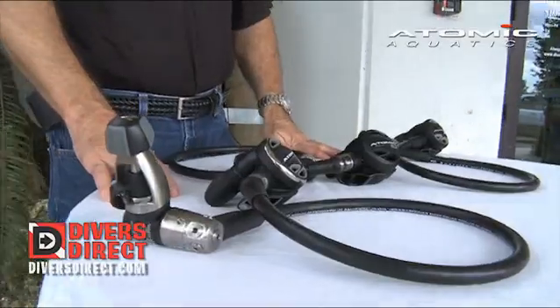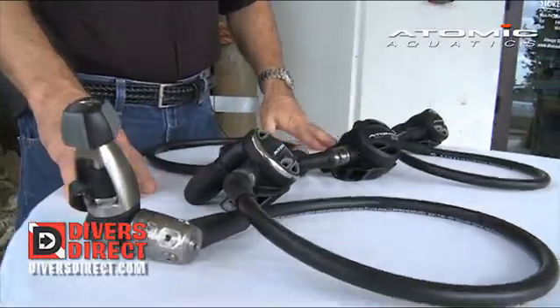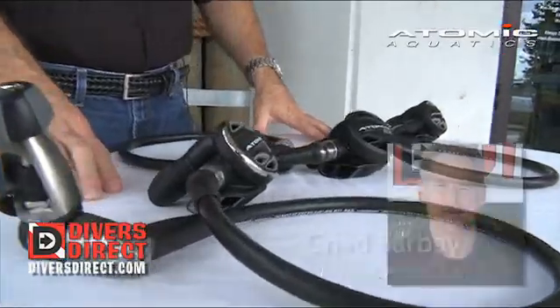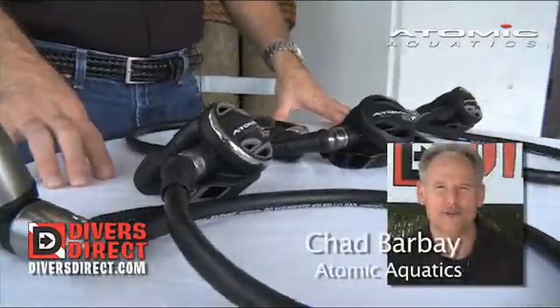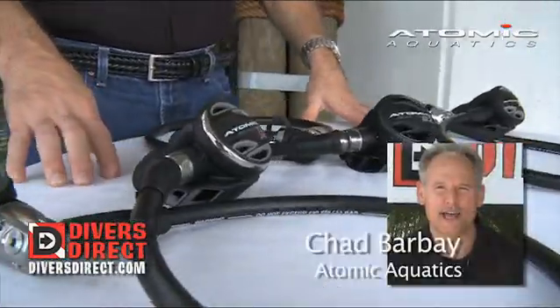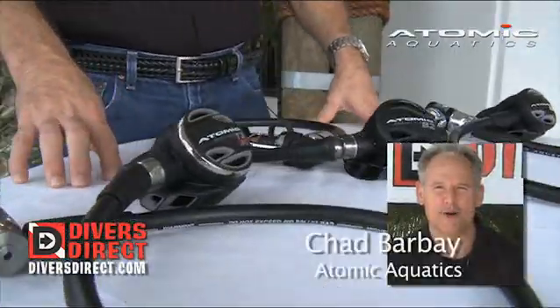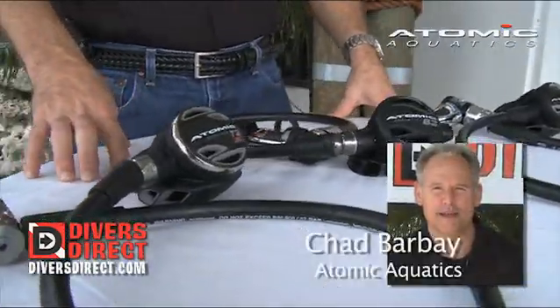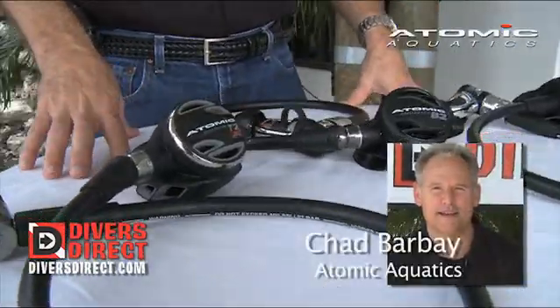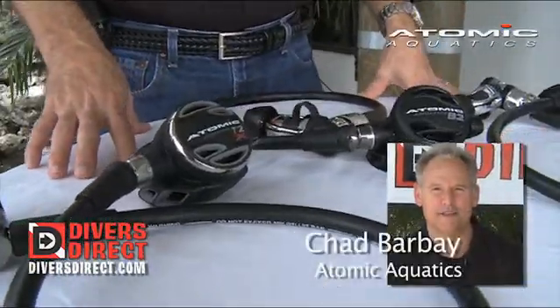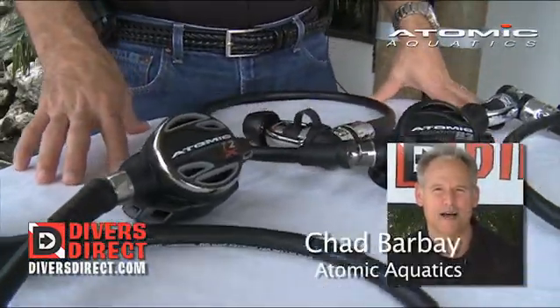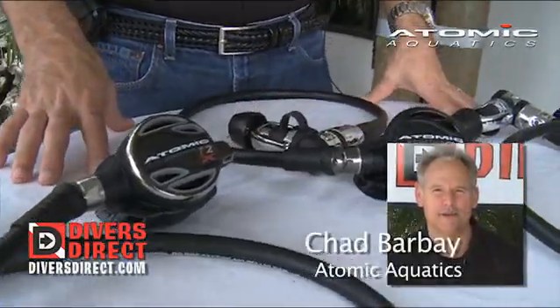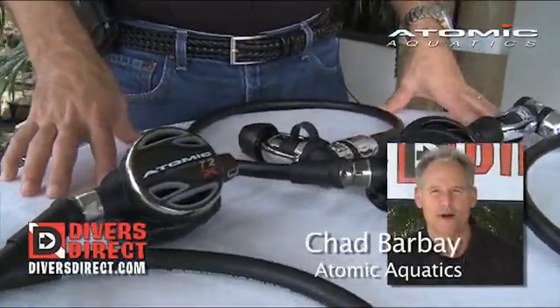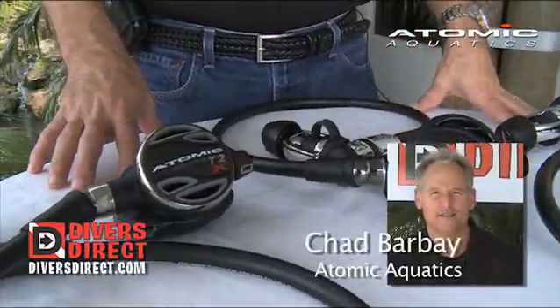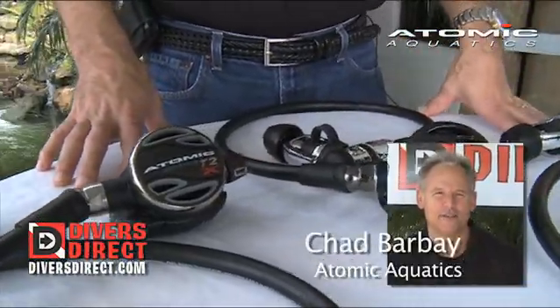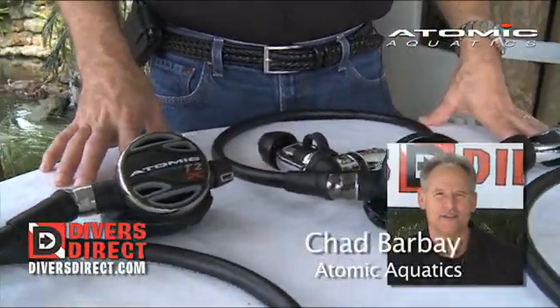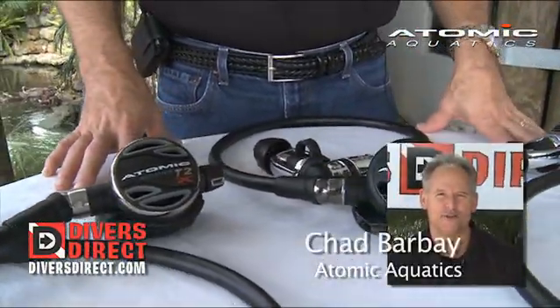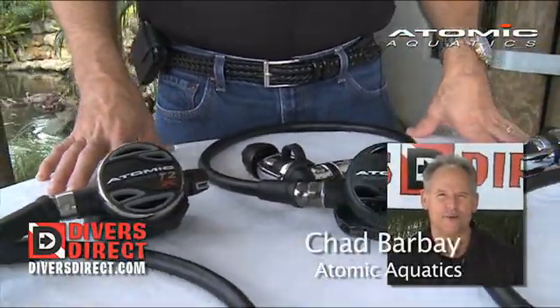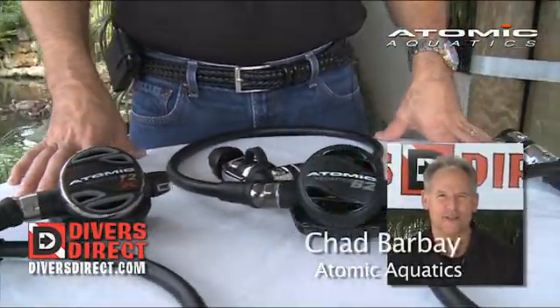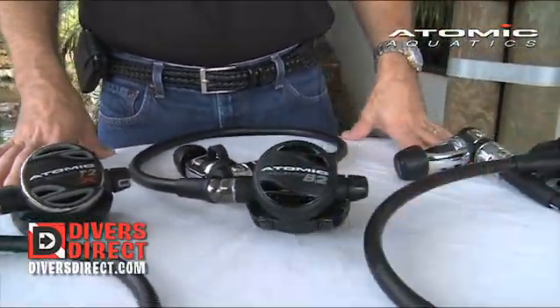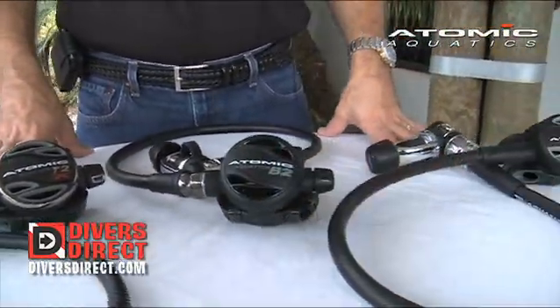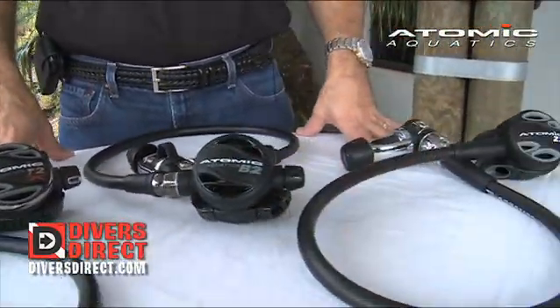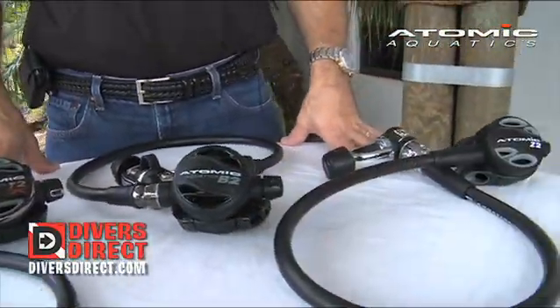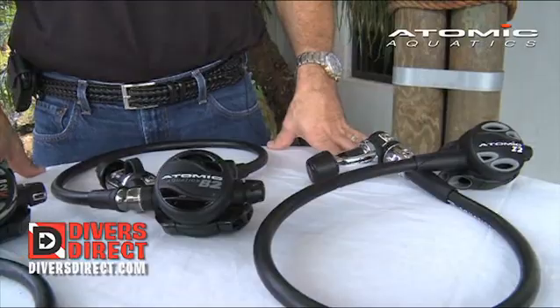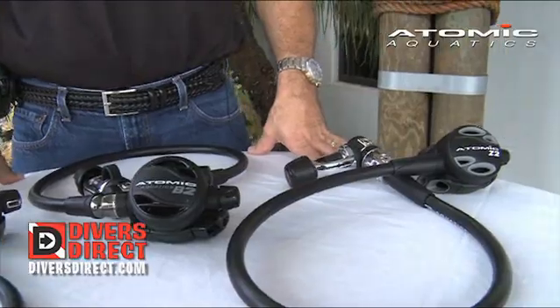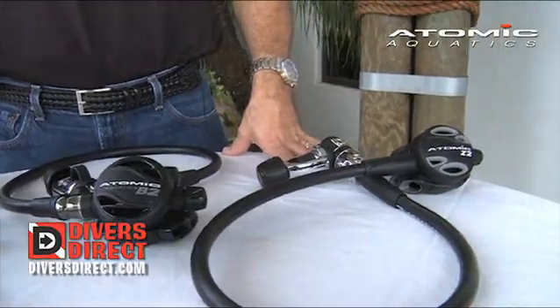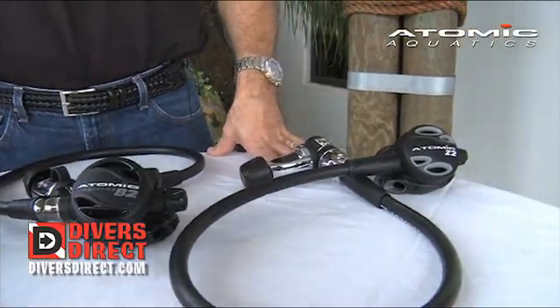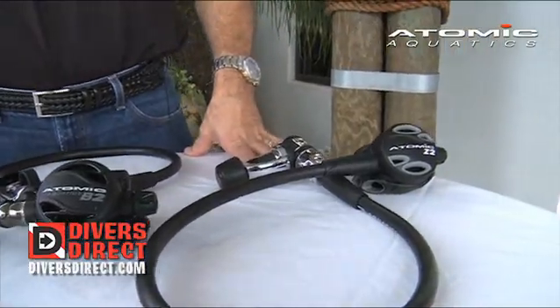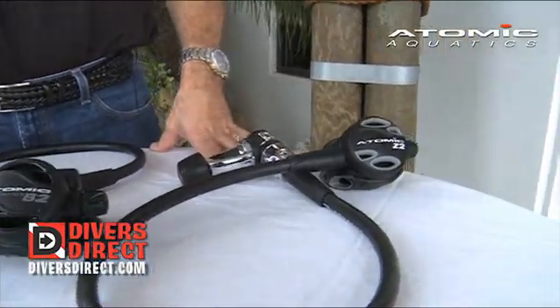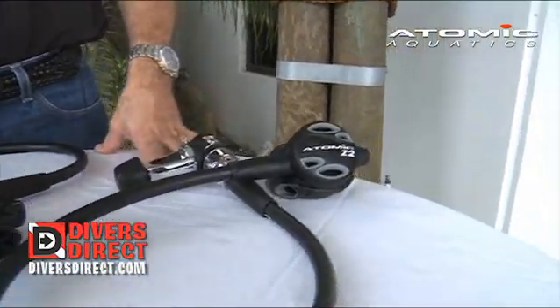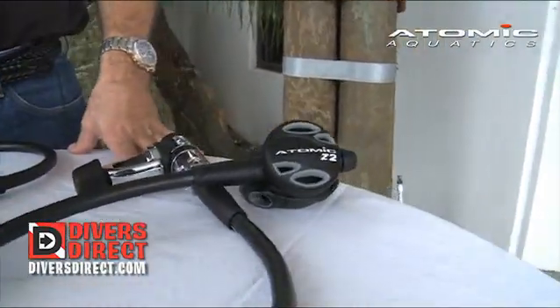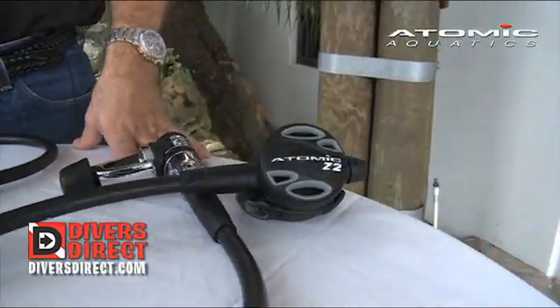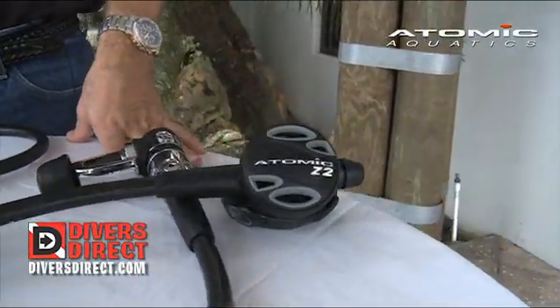My name is Chad Barbay. I'm the Atomic Aquatics Southeast sales representative. Today I'd like to speak to you about atomic regulators.